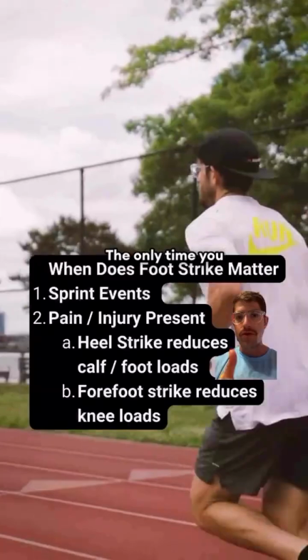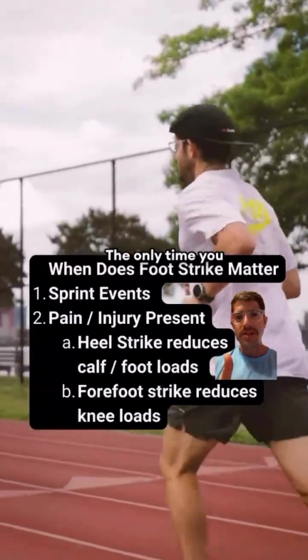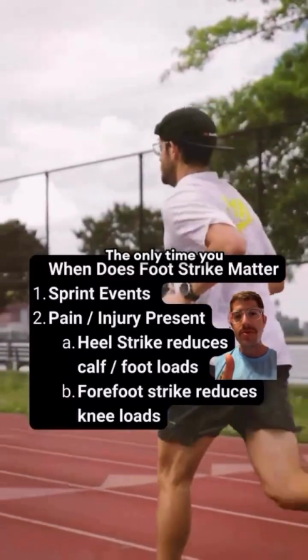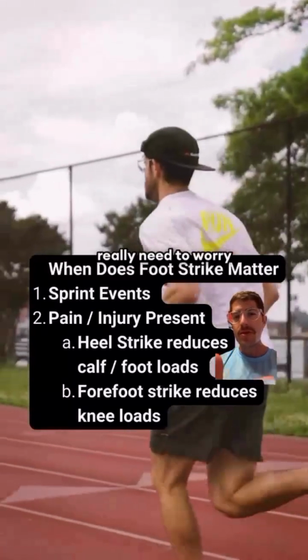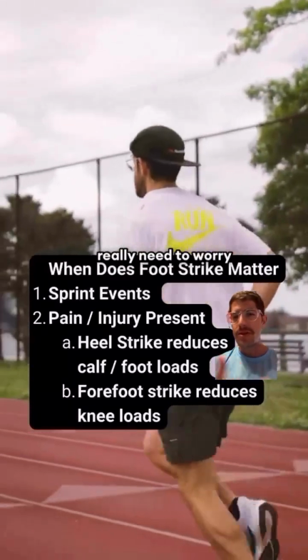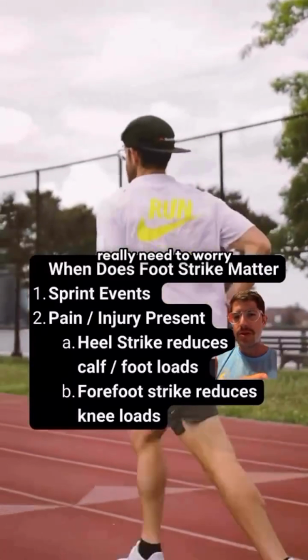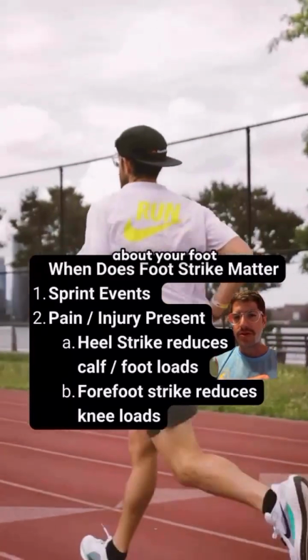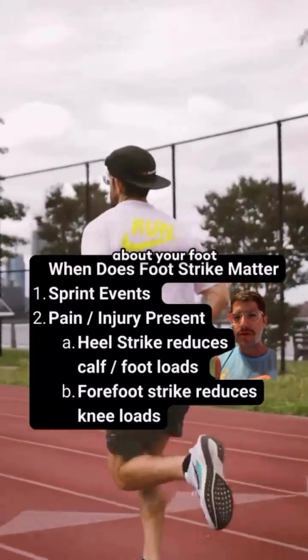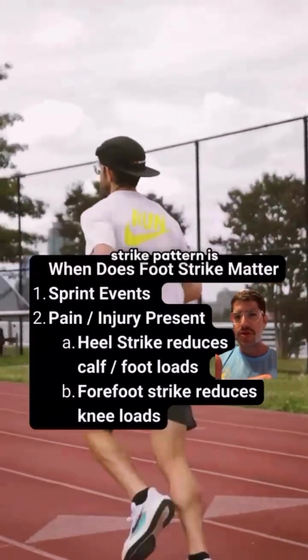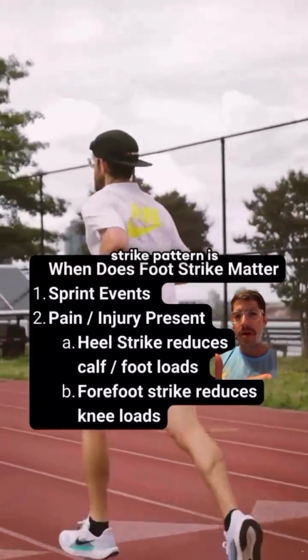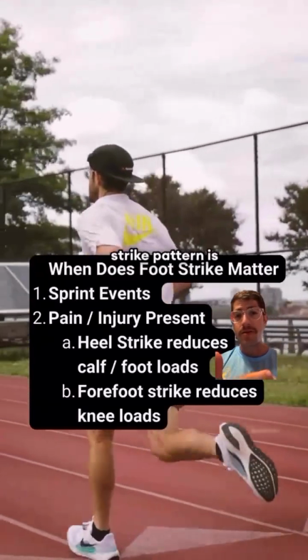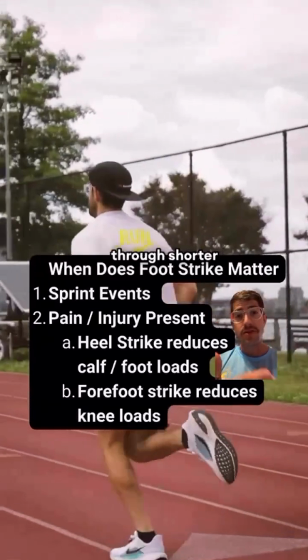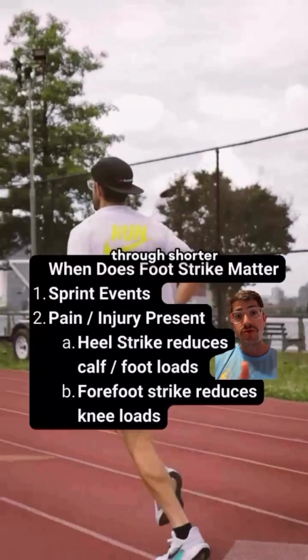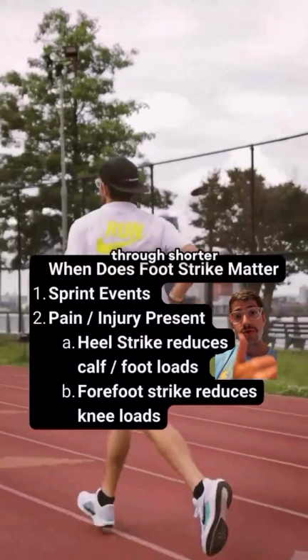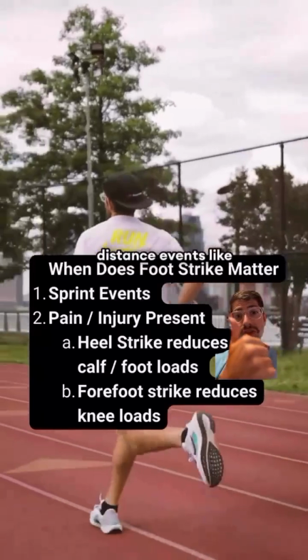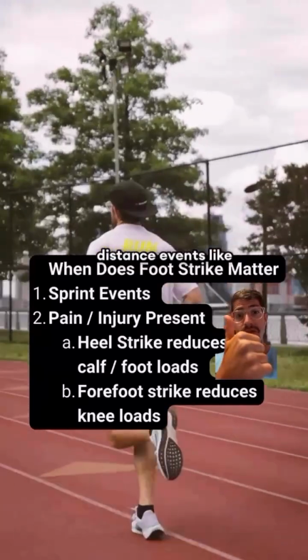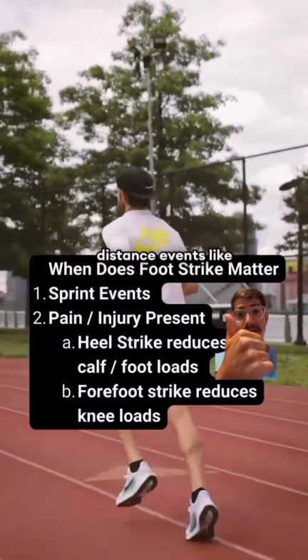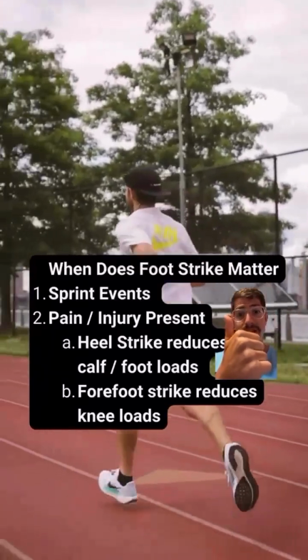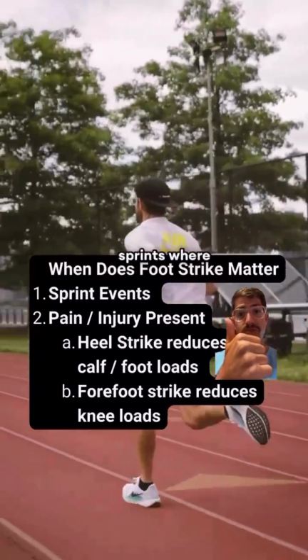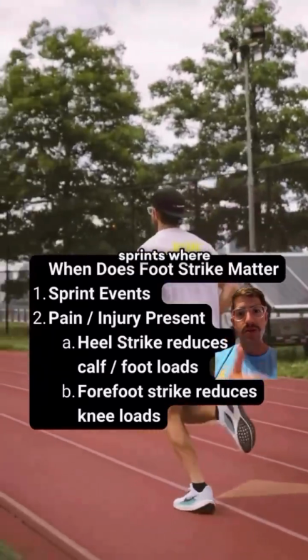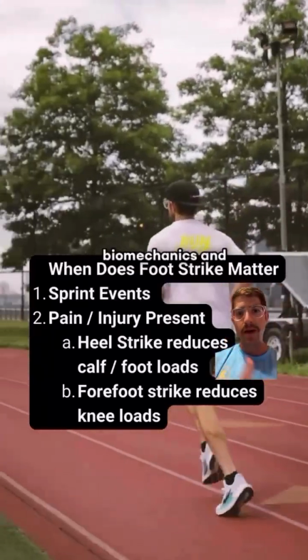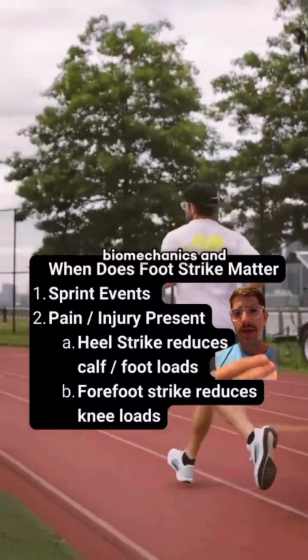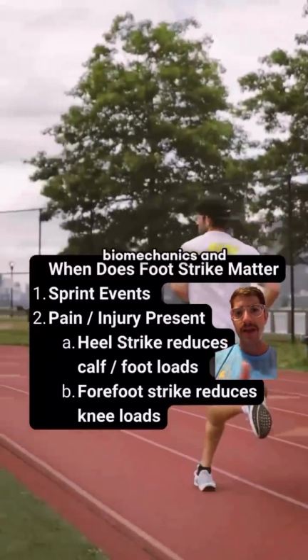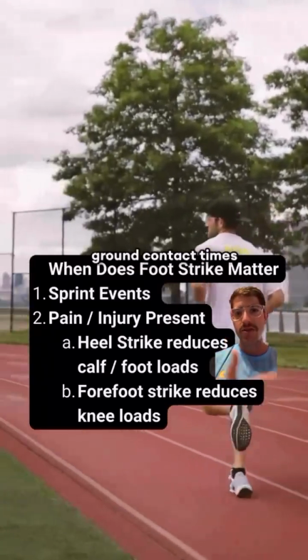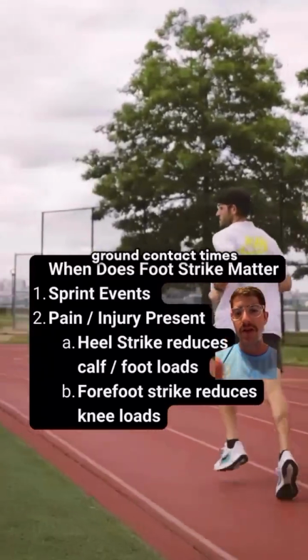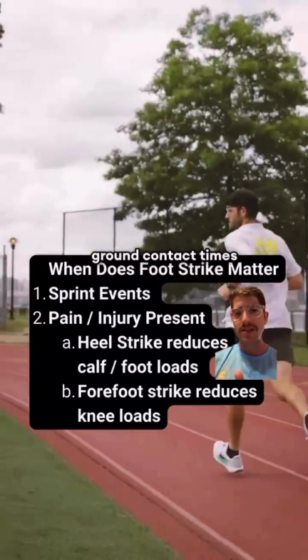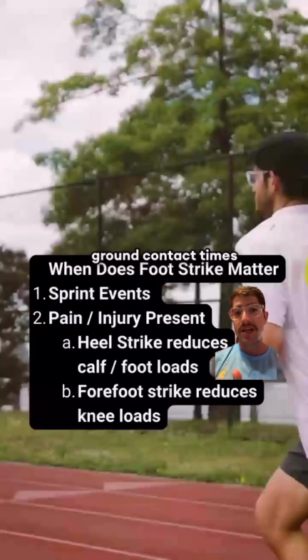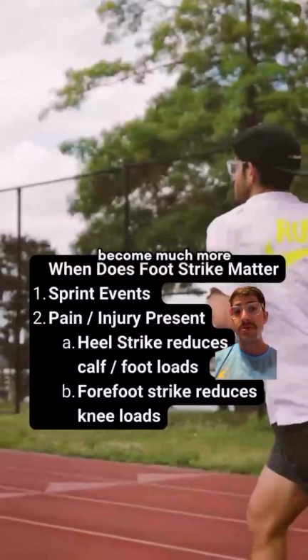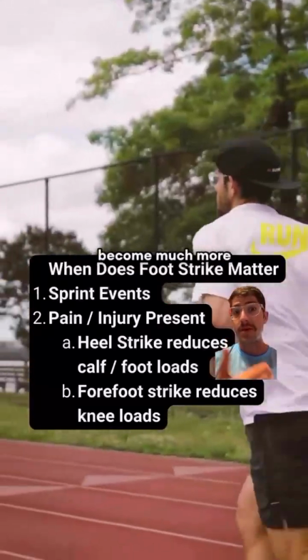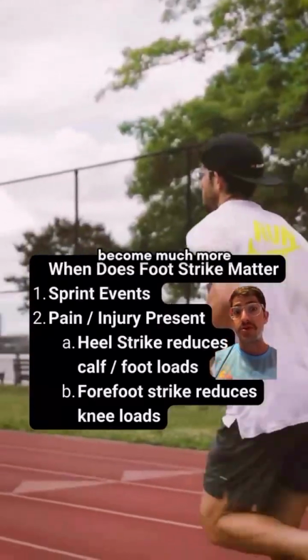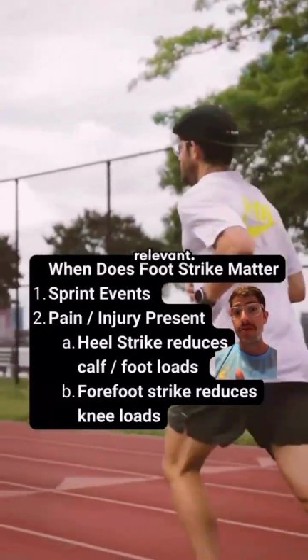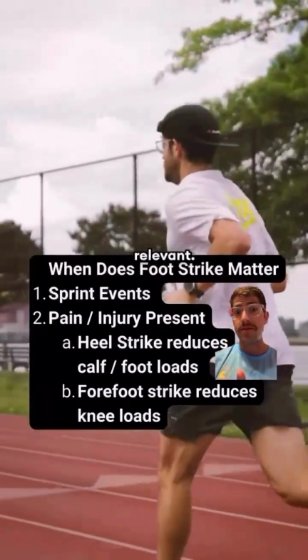The only time you really need to worry about your foot strike pattern is in shorter distance events like sprints, where biomechanics and ground contact times become much more relevant.